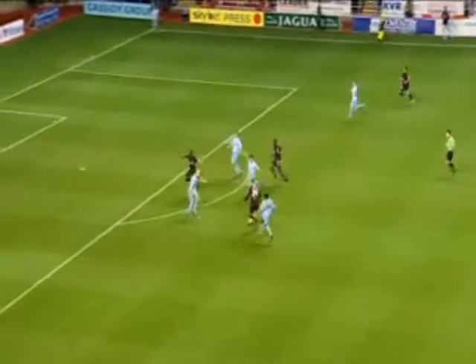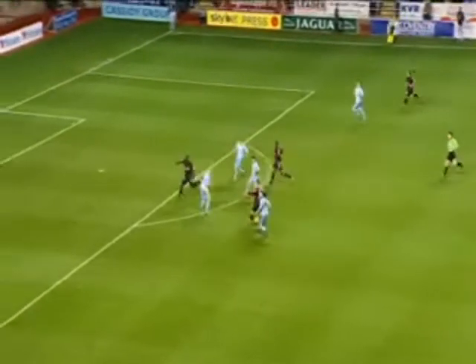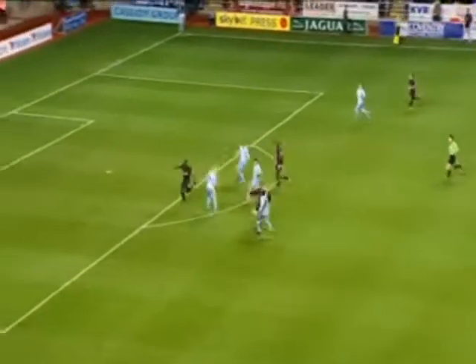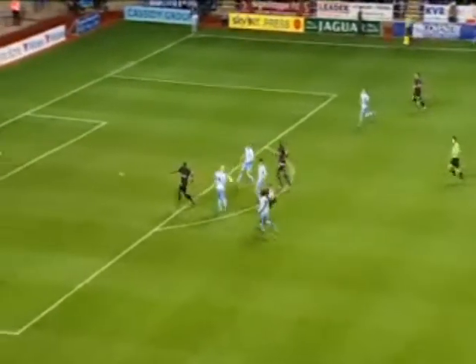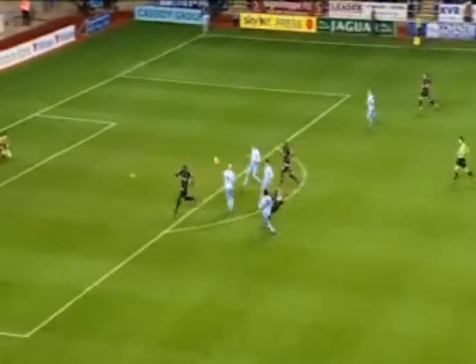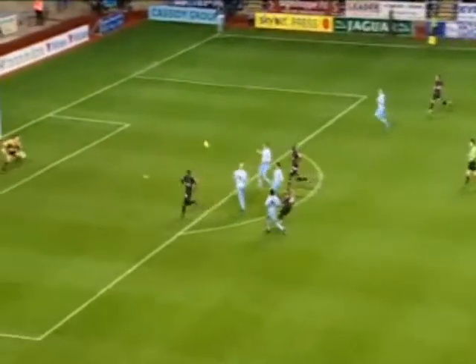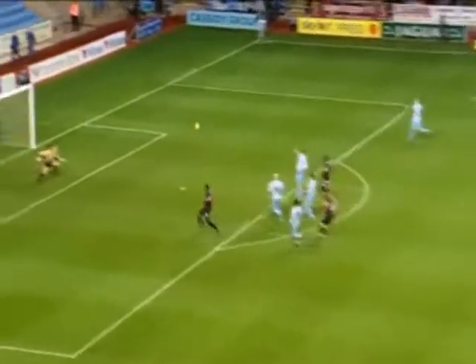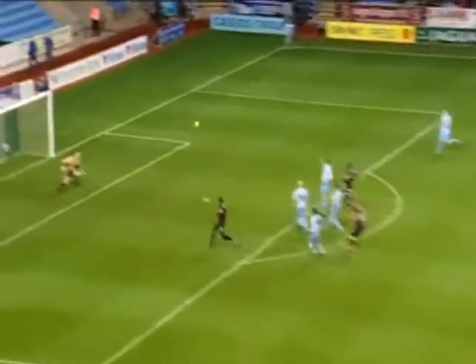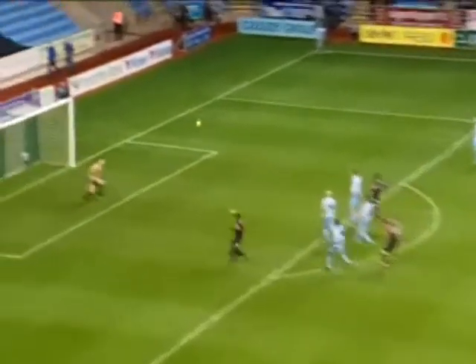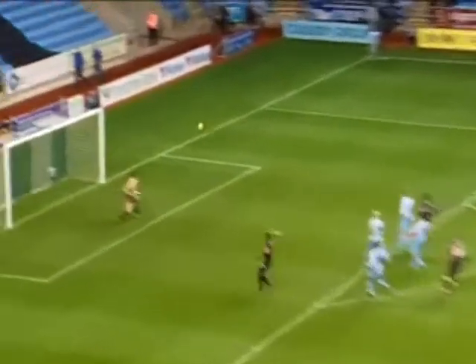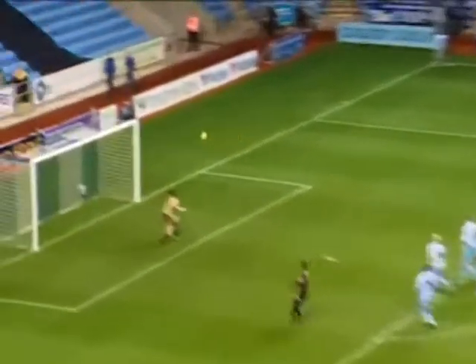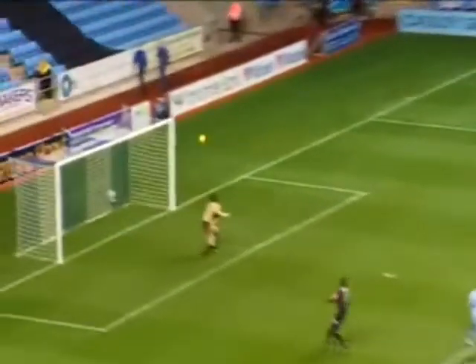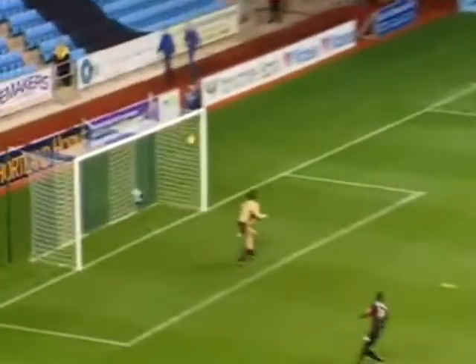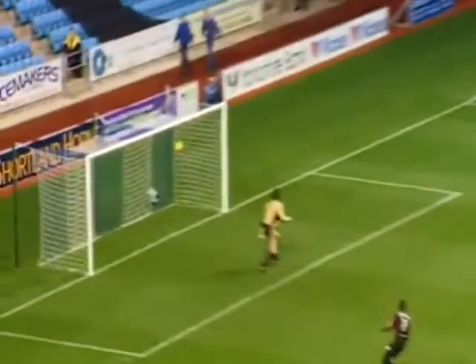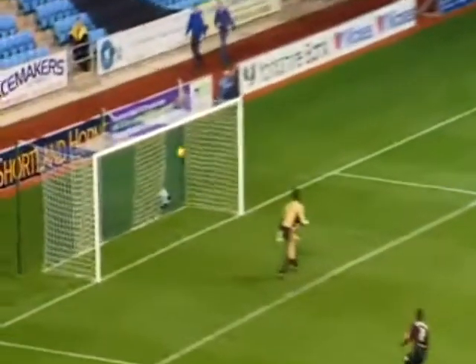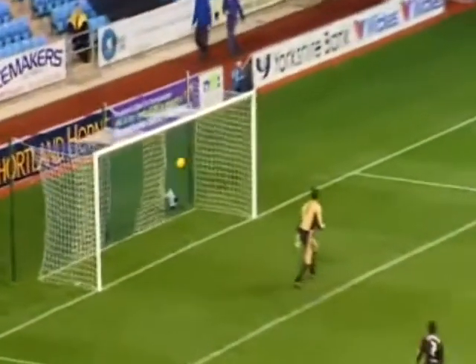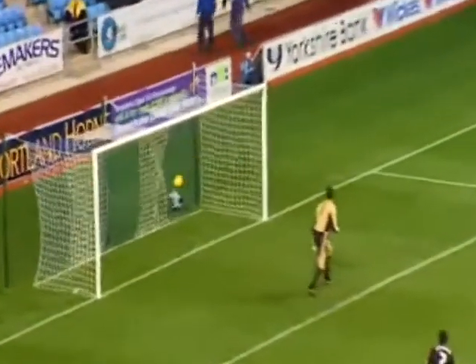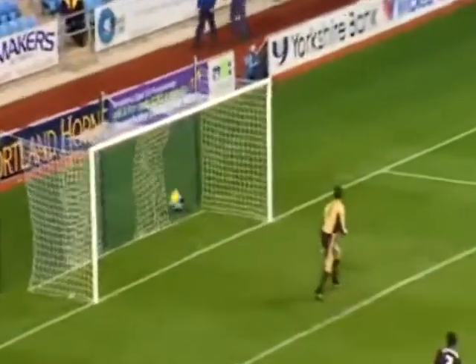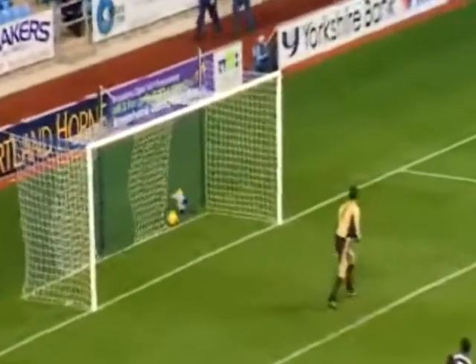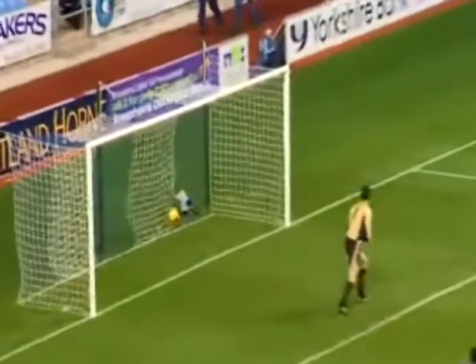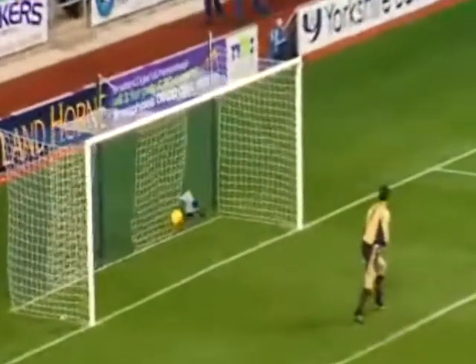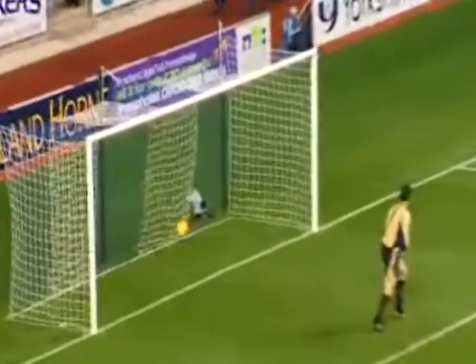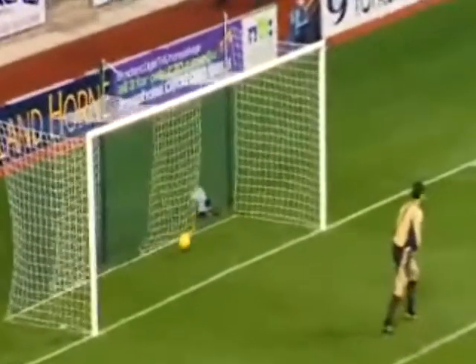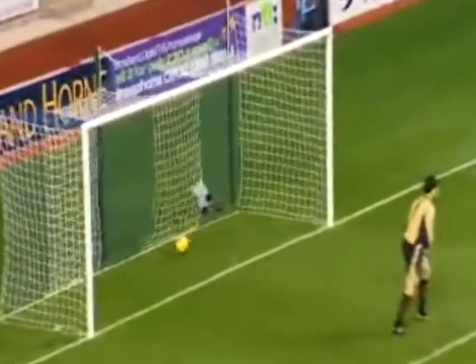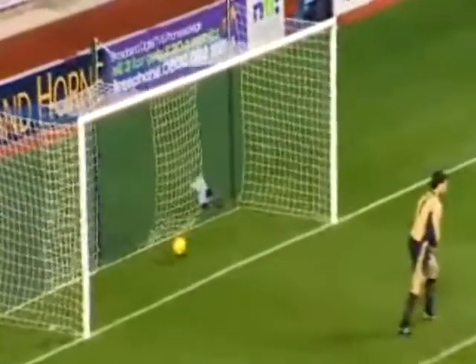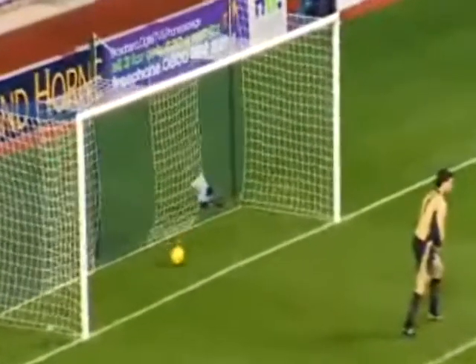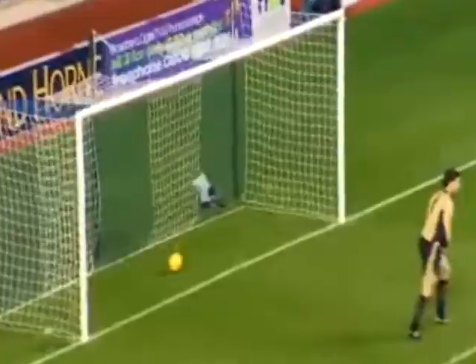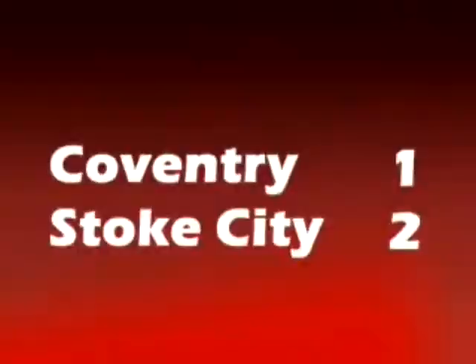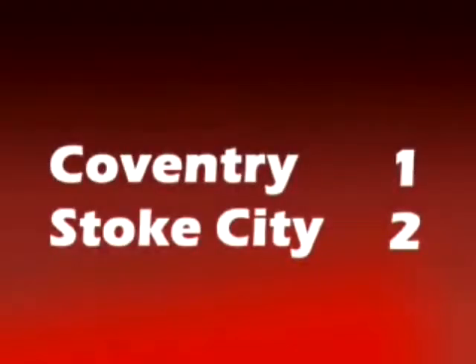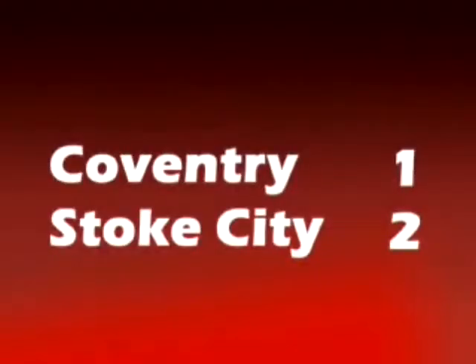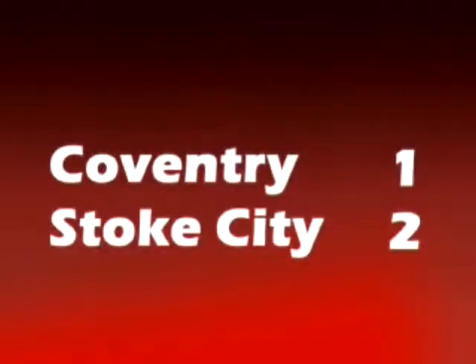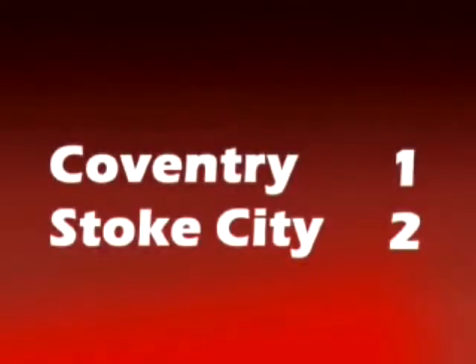Lovely finish over the head of Fulop in the Coventry goal.